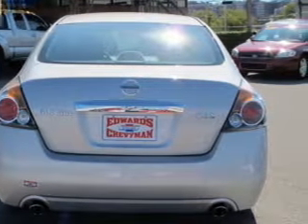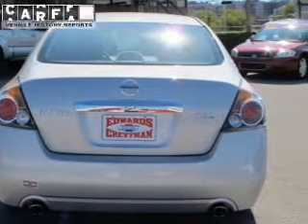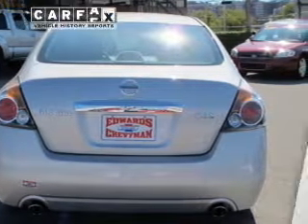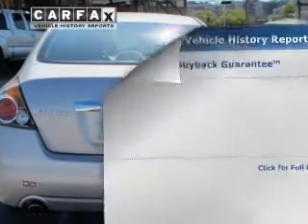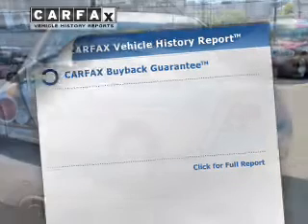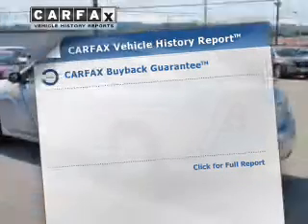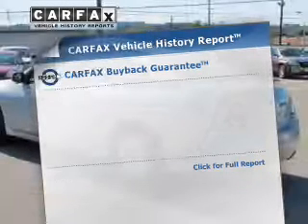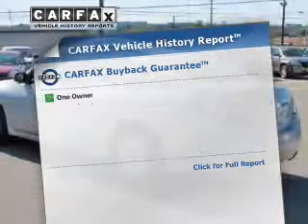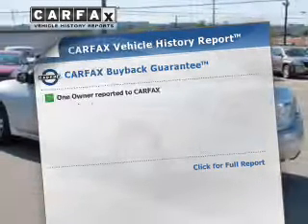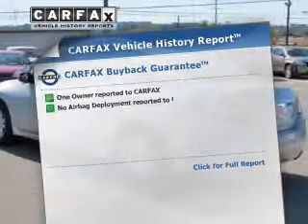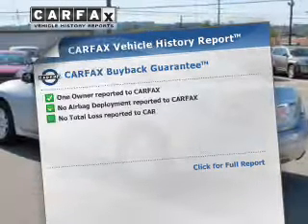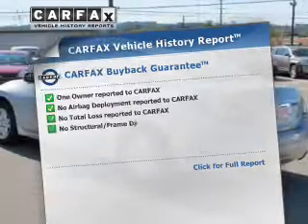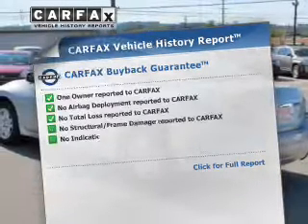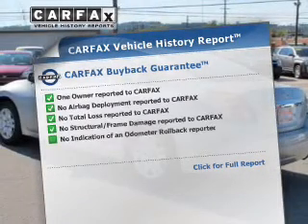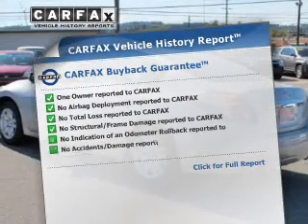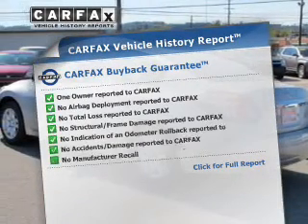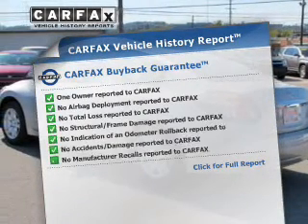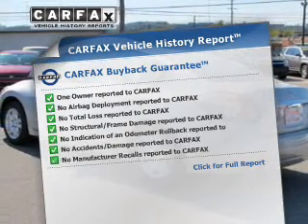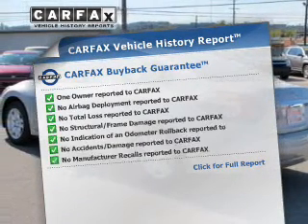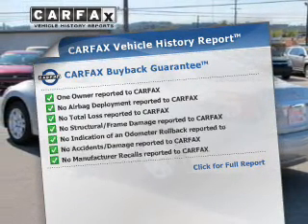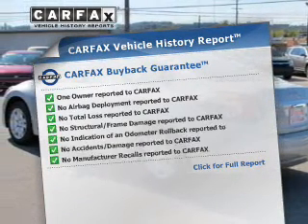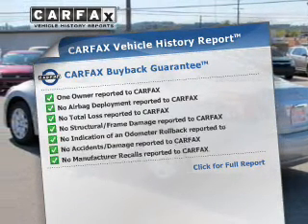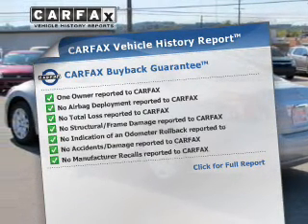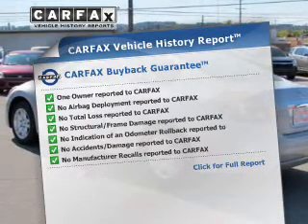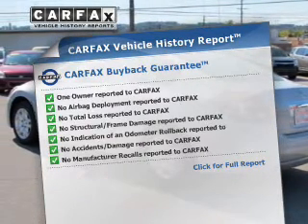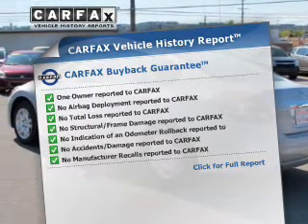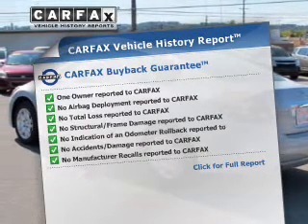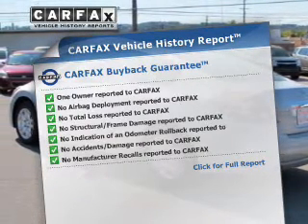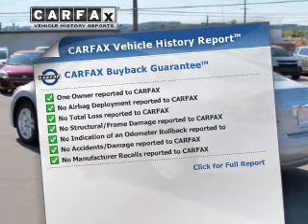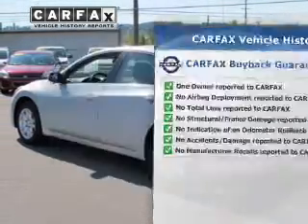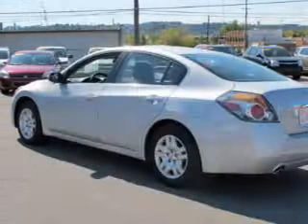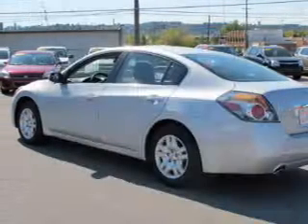This automobile comes with a Carfax report, which reduces your buying risk by providing the vehicle's history before you purchase.